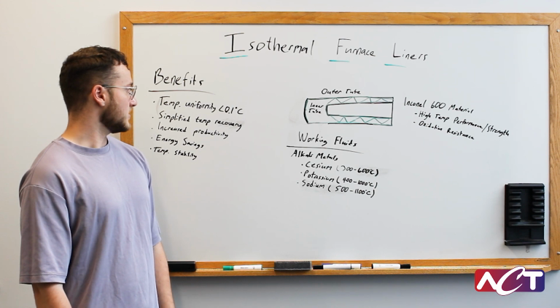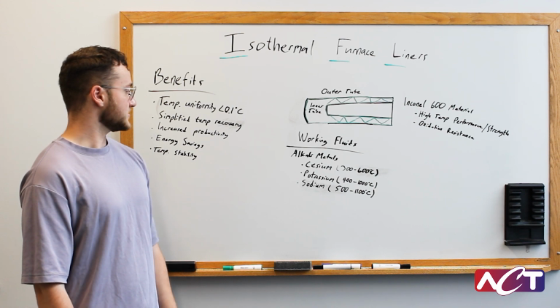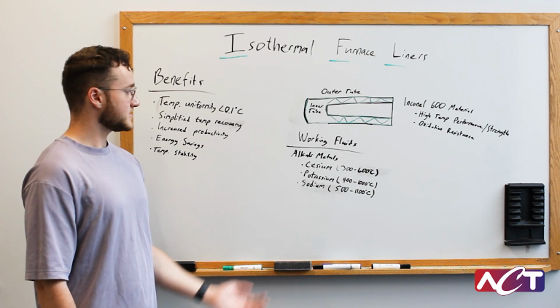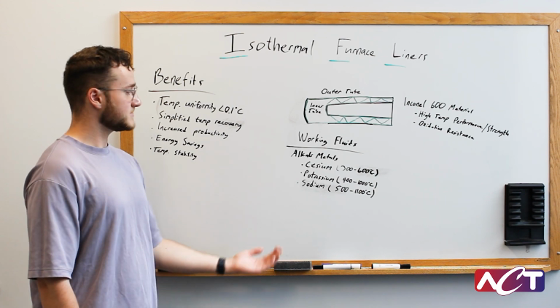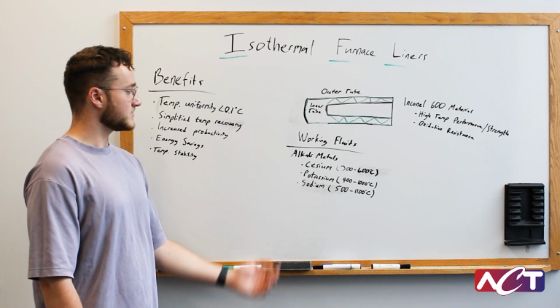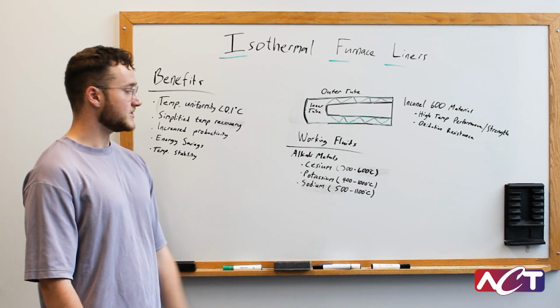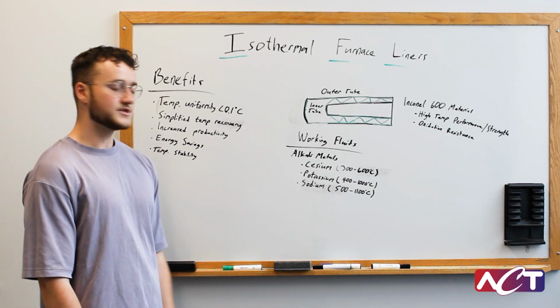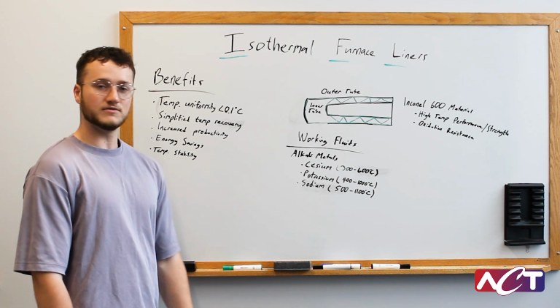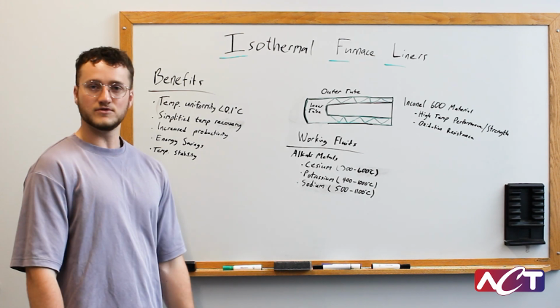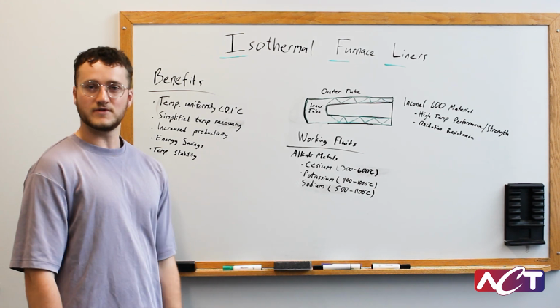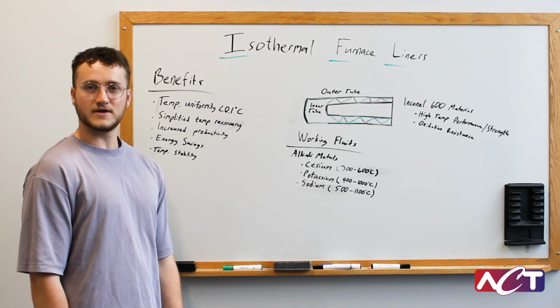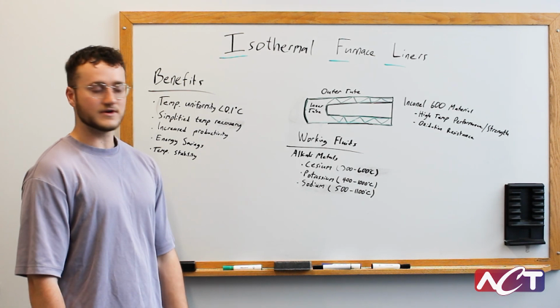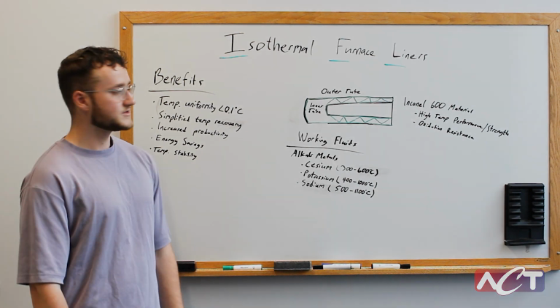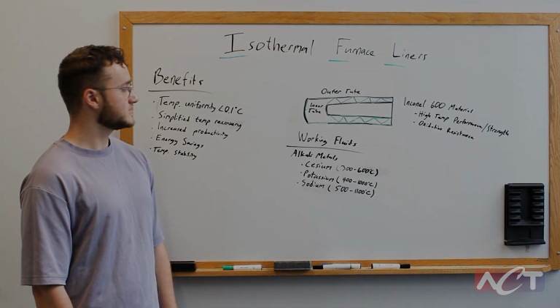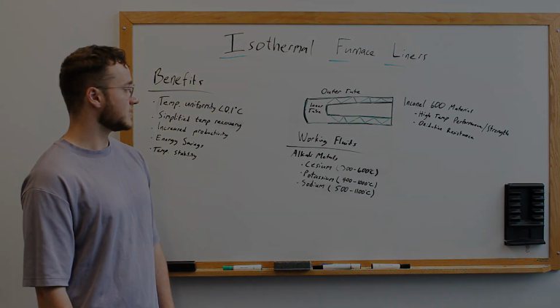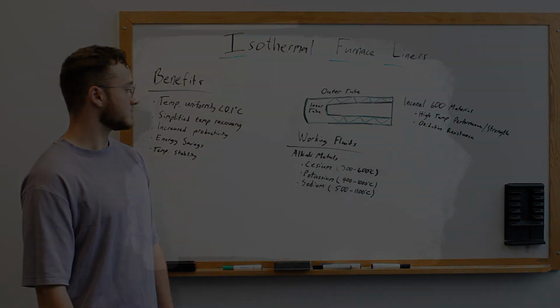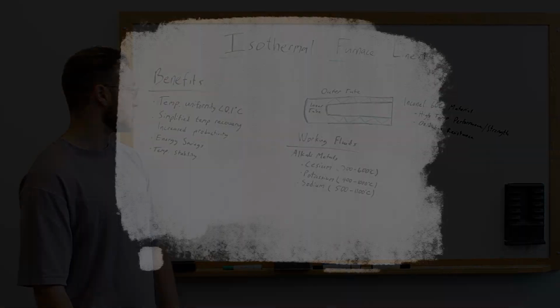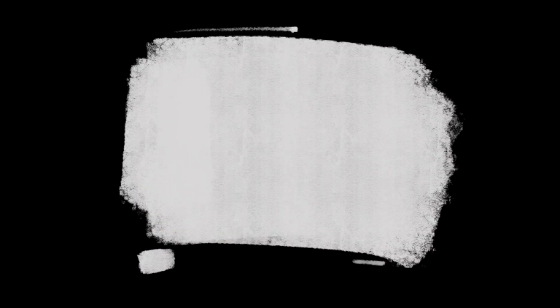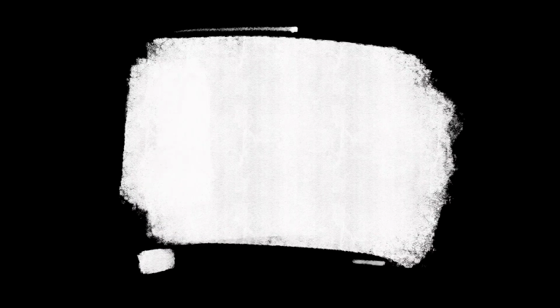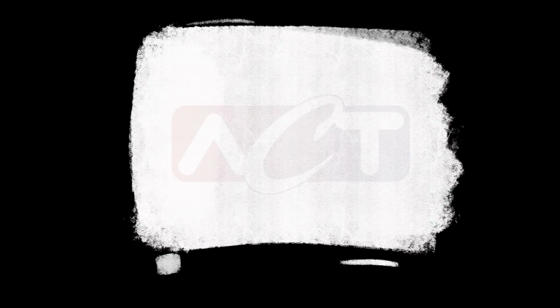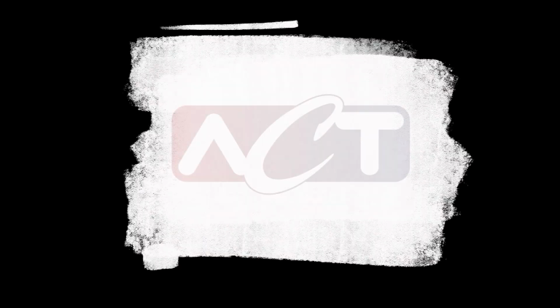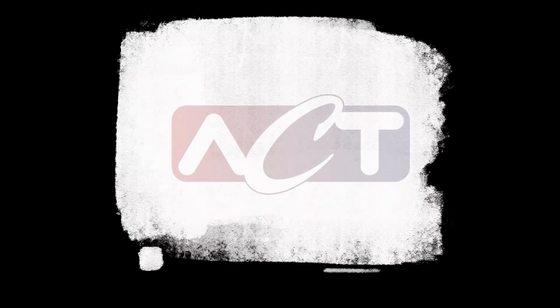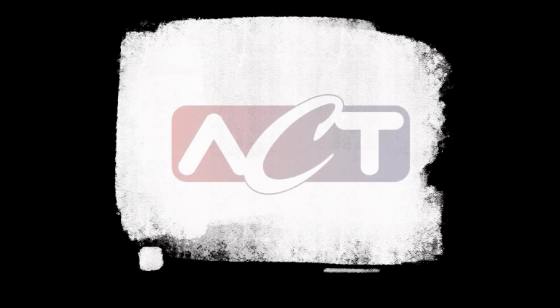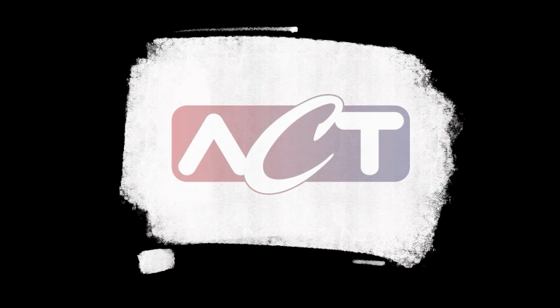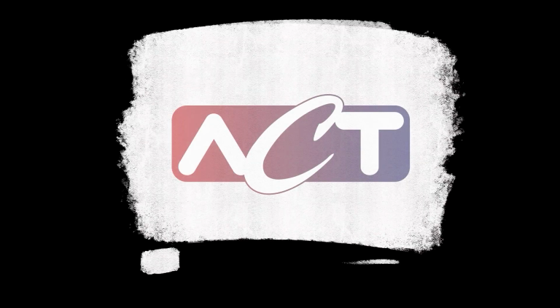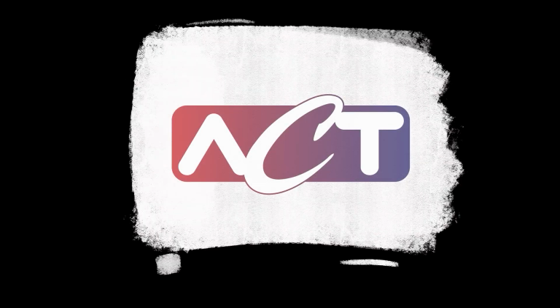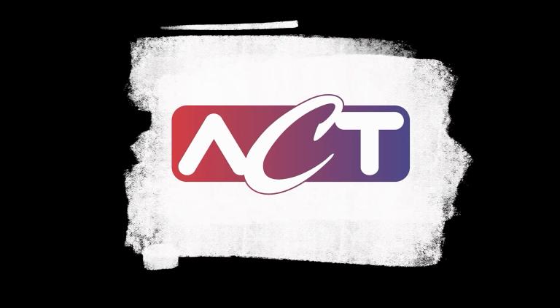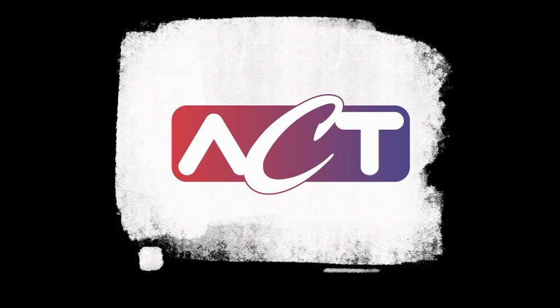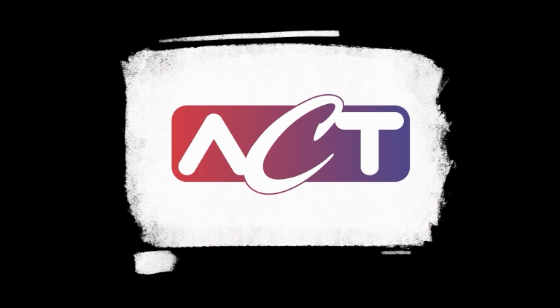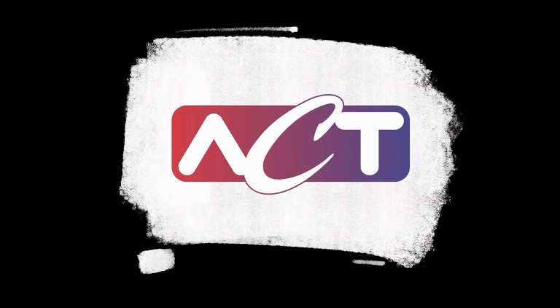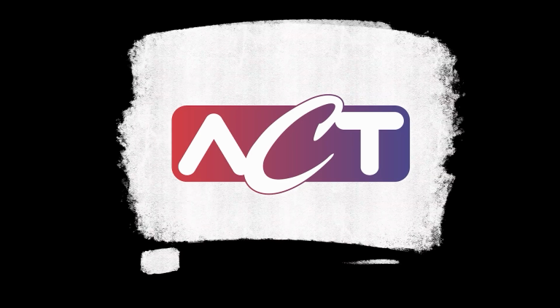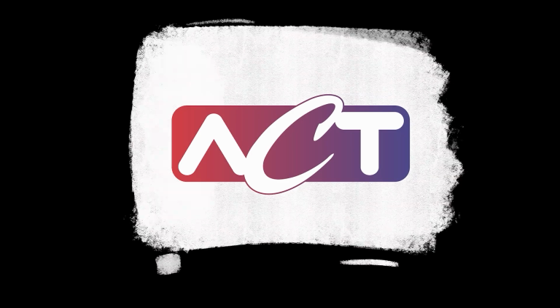That's it for the basic overview of IFLs. For more information, please visit our website and thanks for watching.